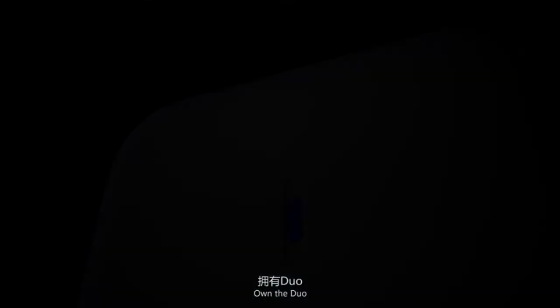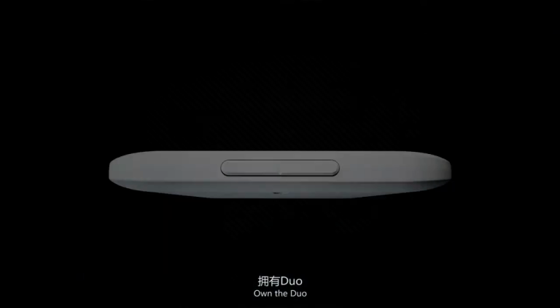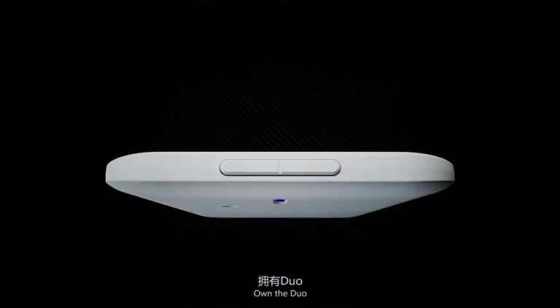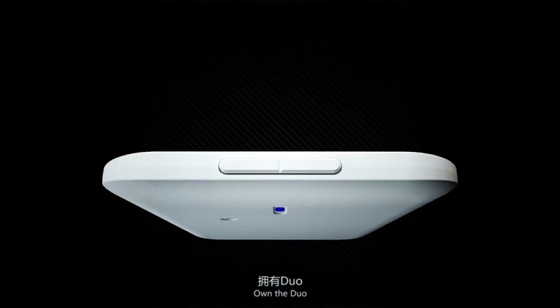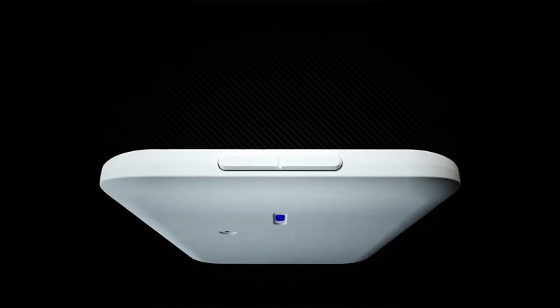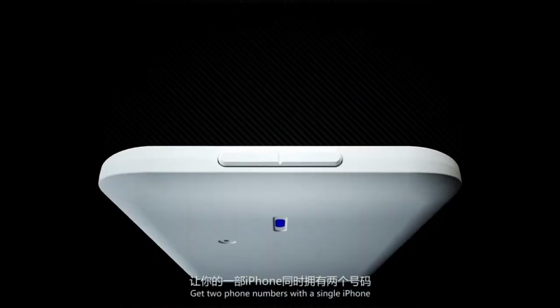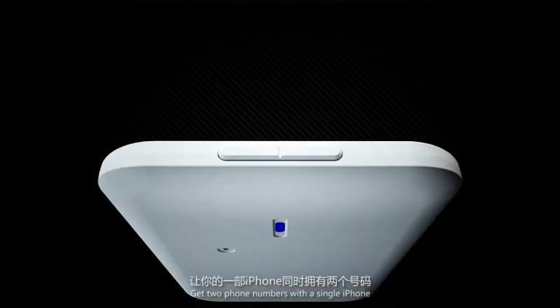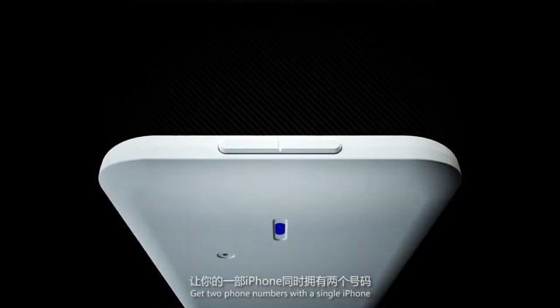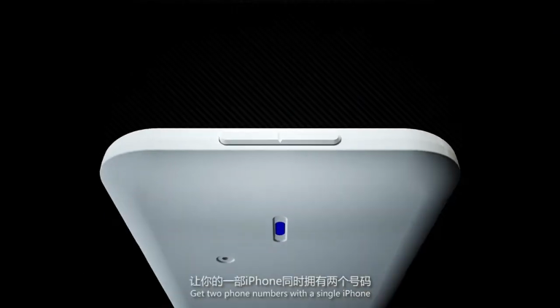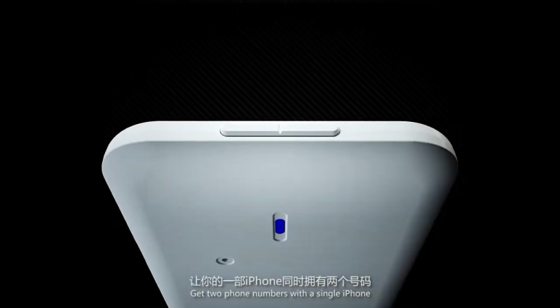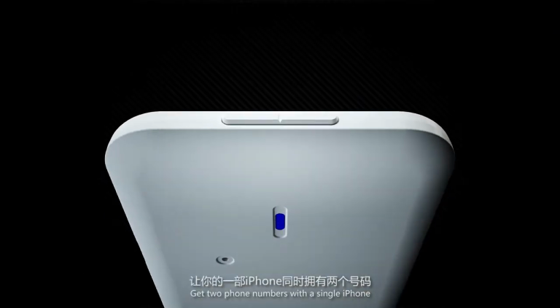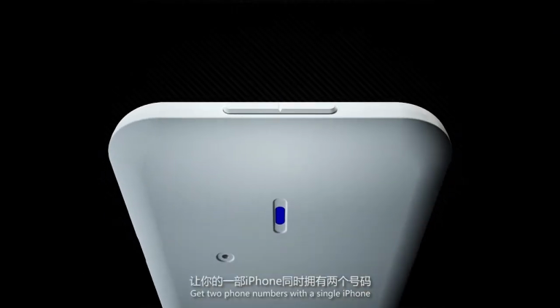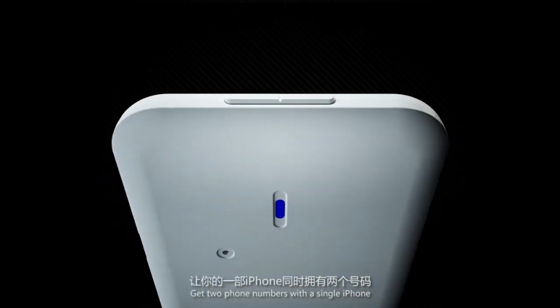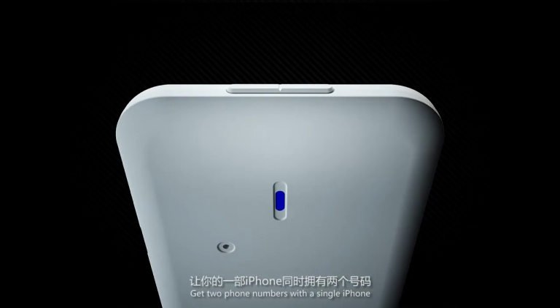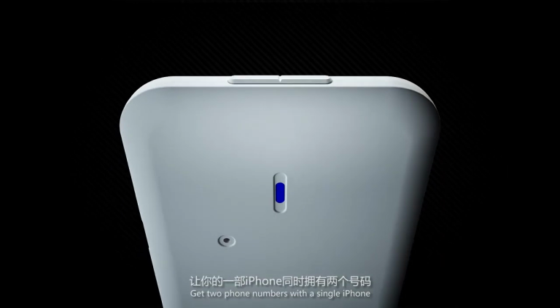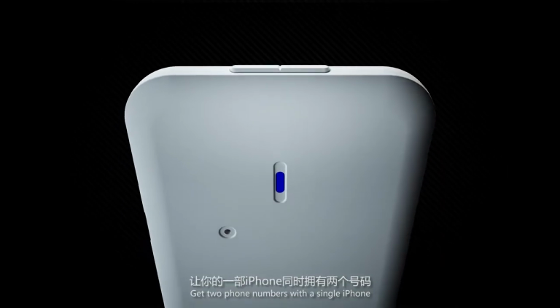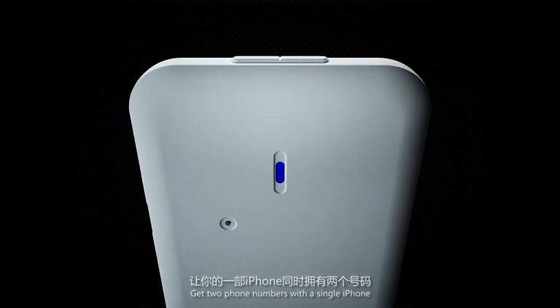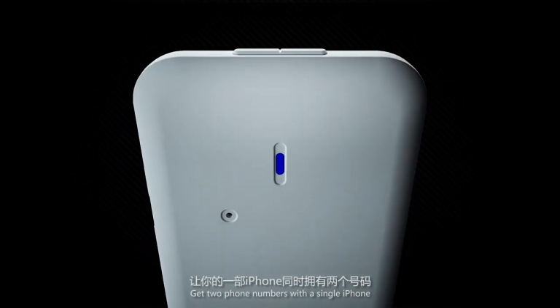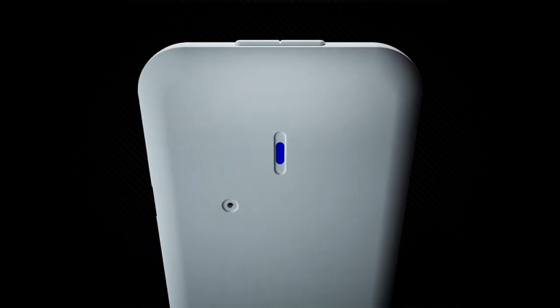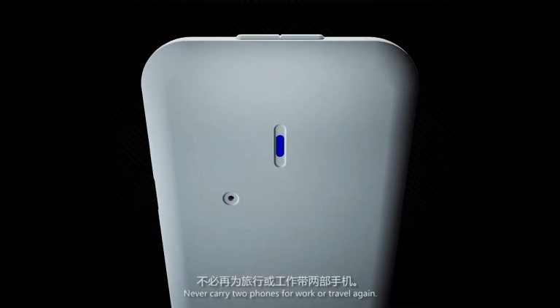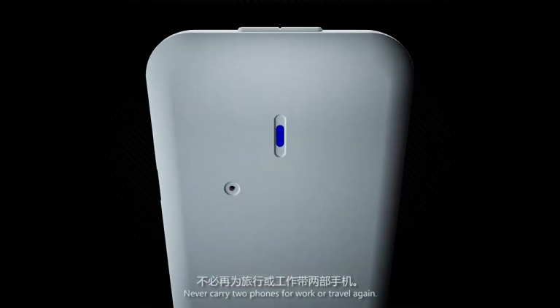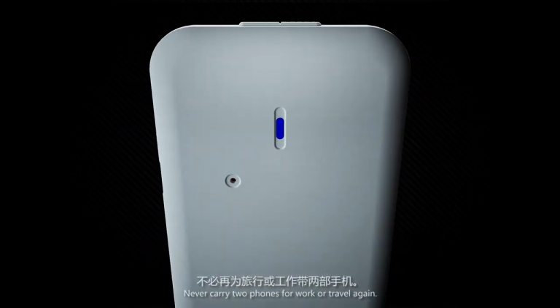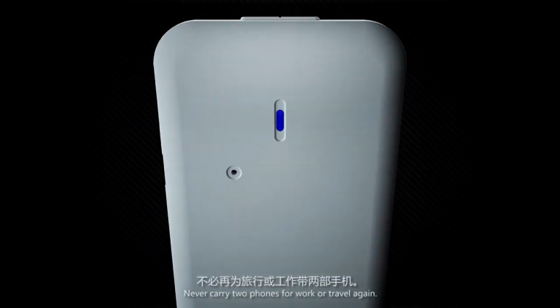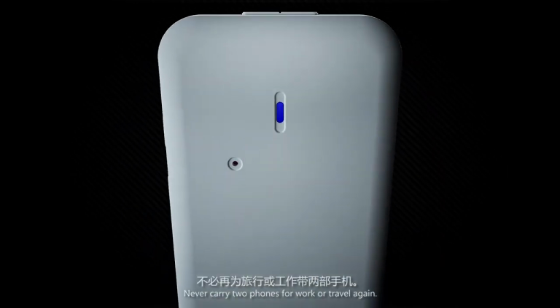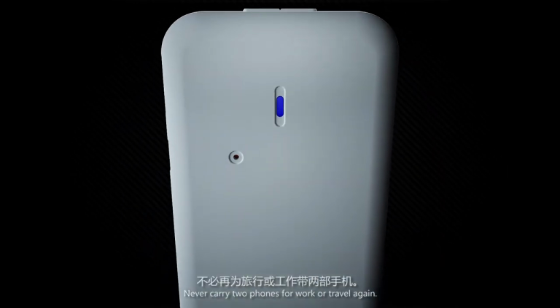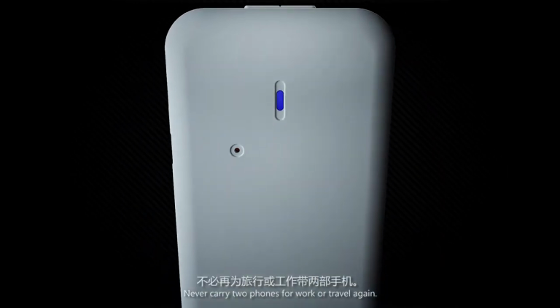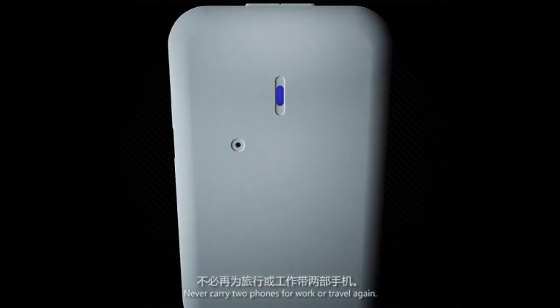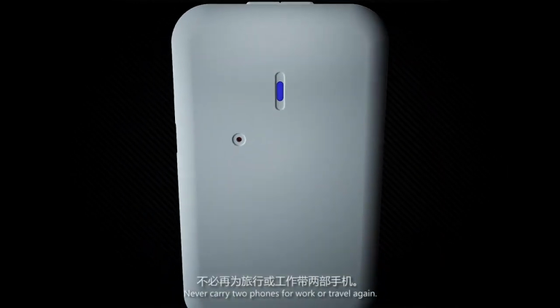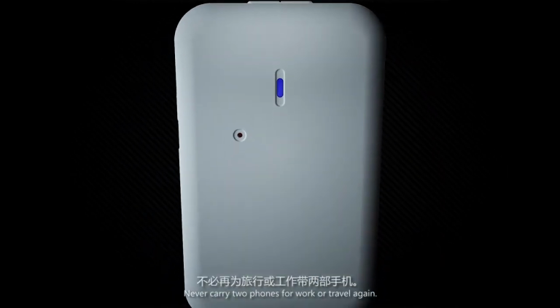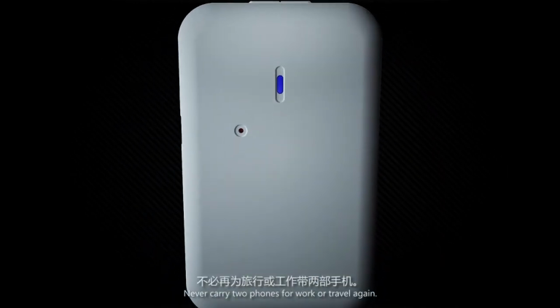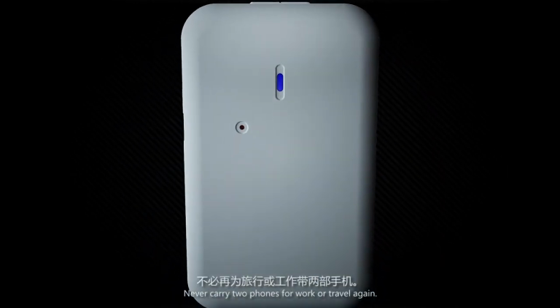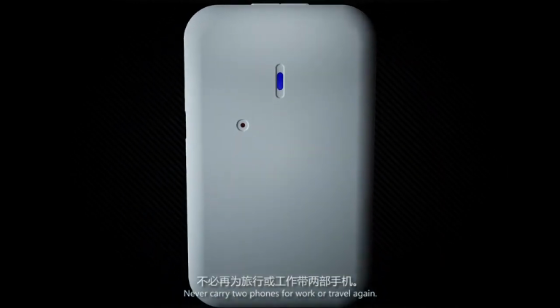Own the DUO. Get two phone numbers with a single iPhone. Never carry two phones for work or travel again.